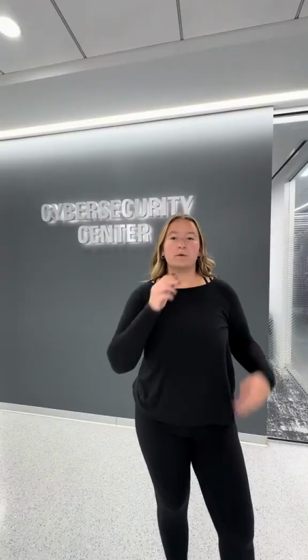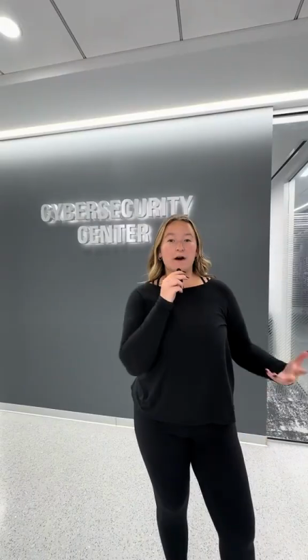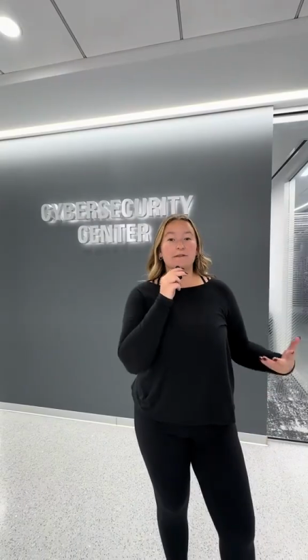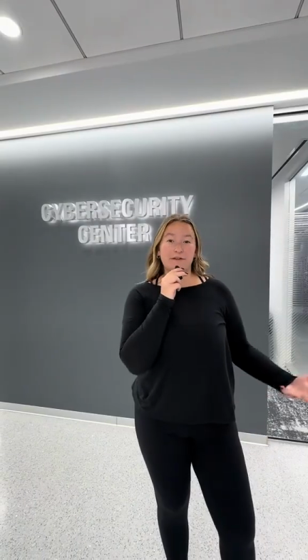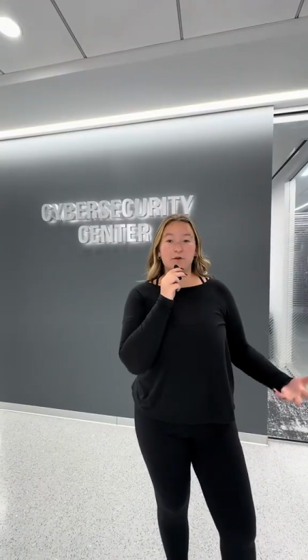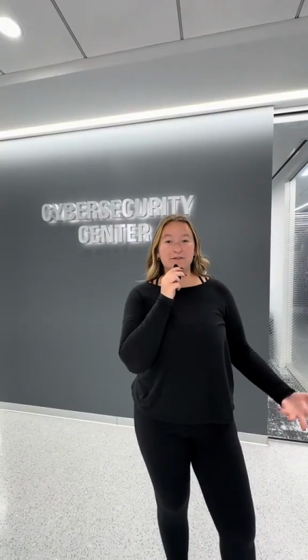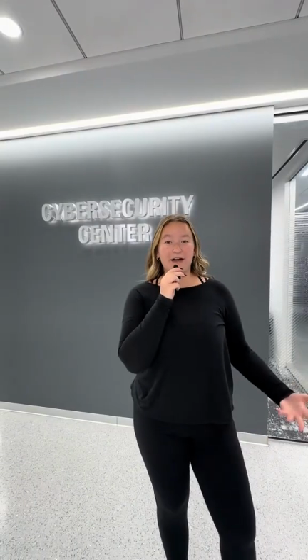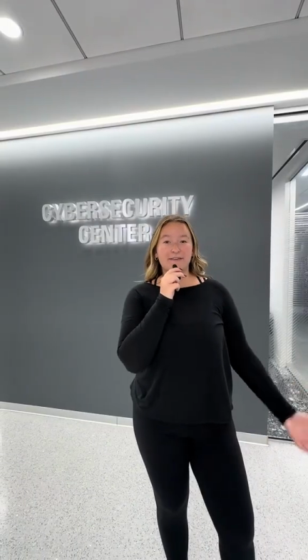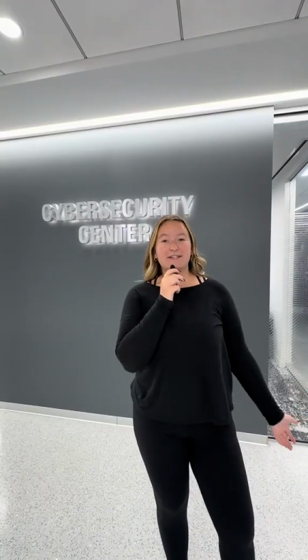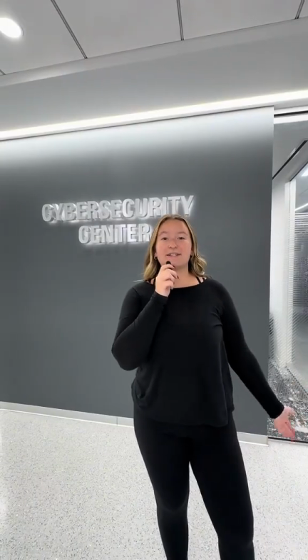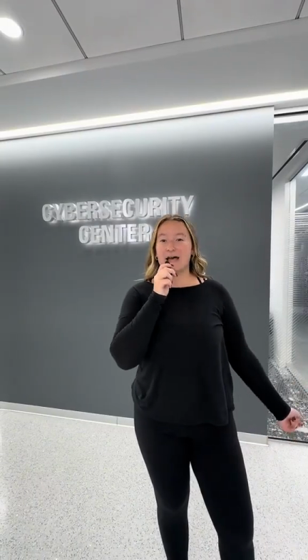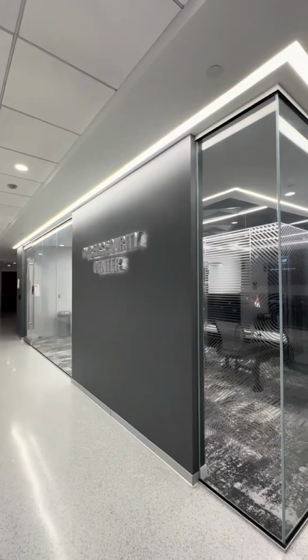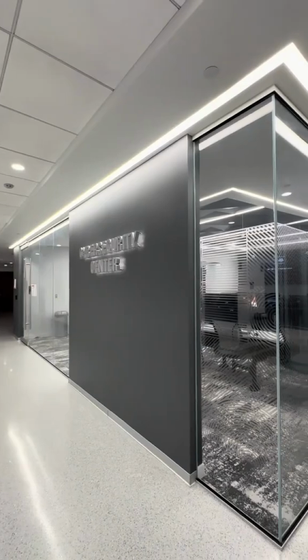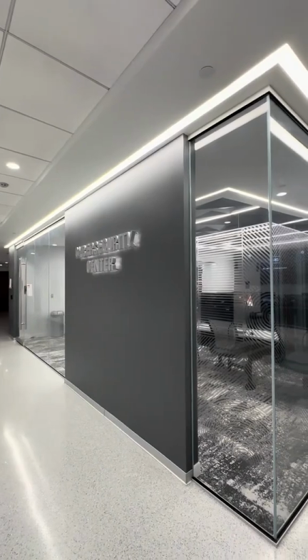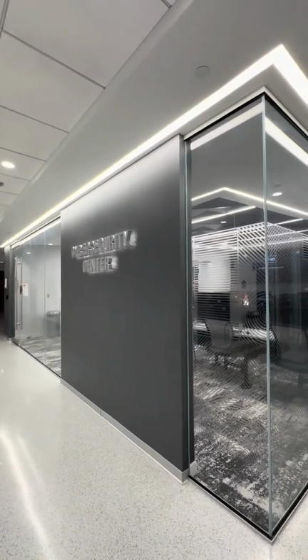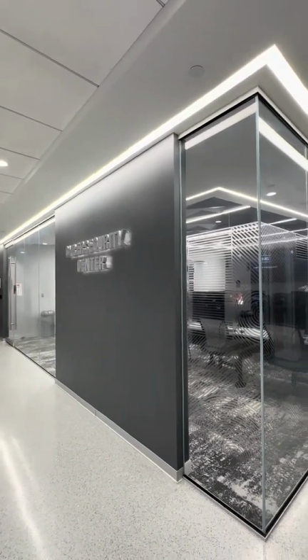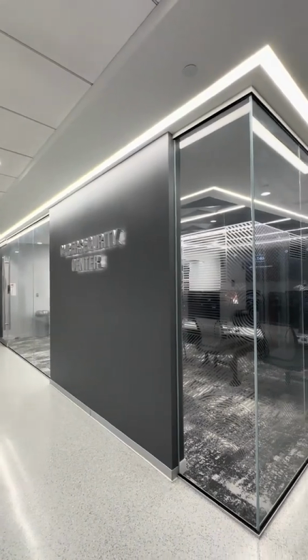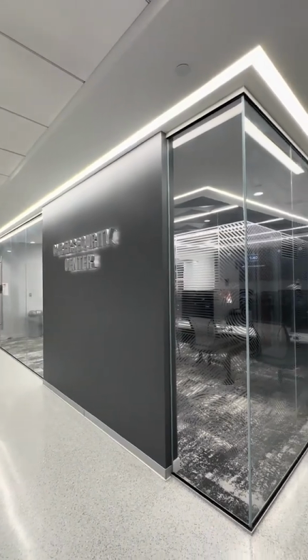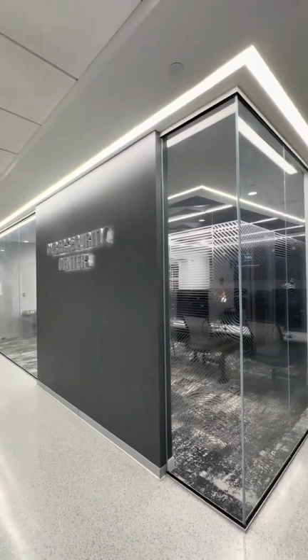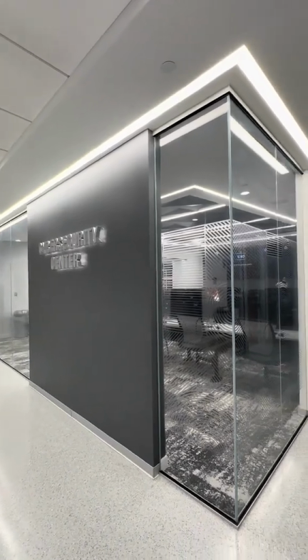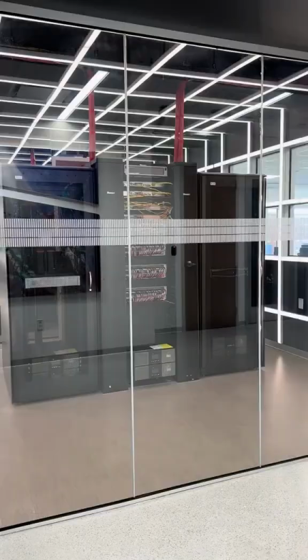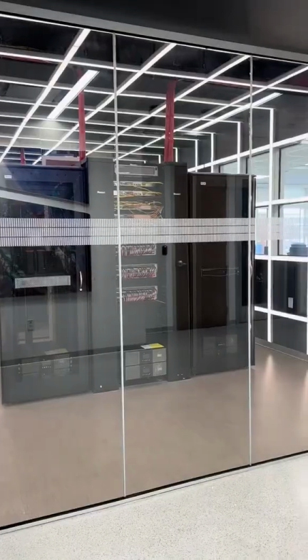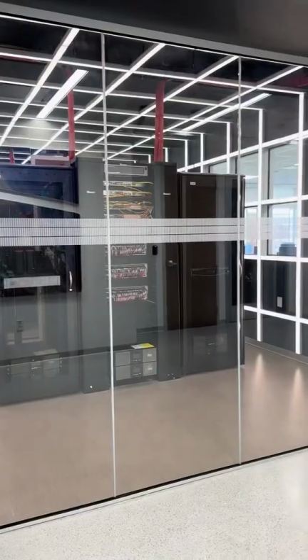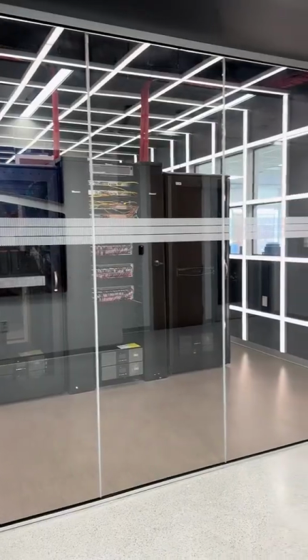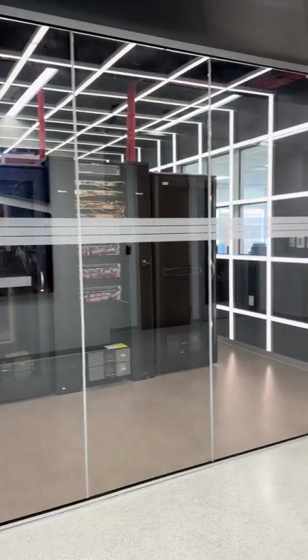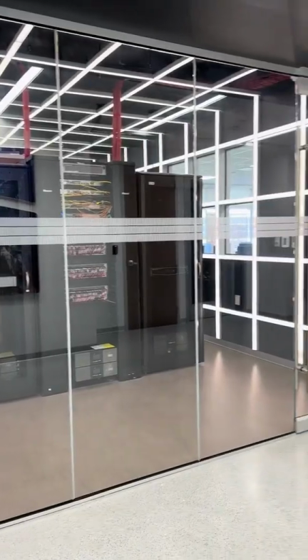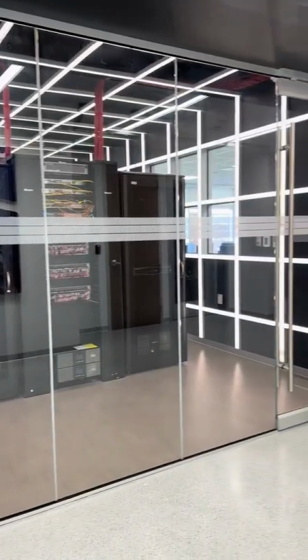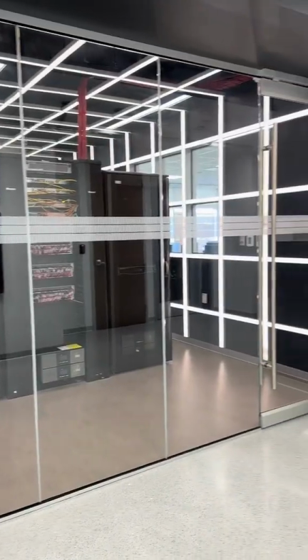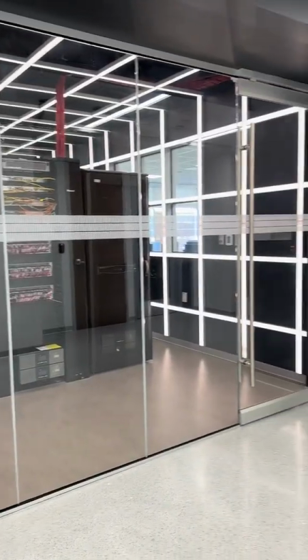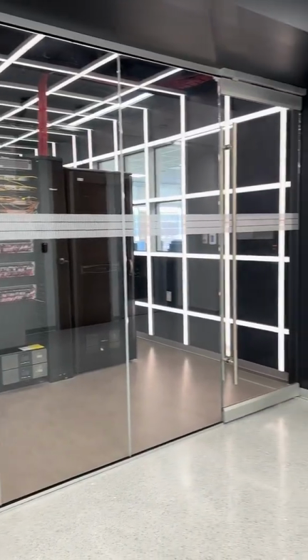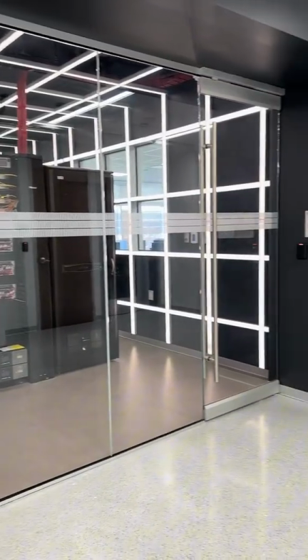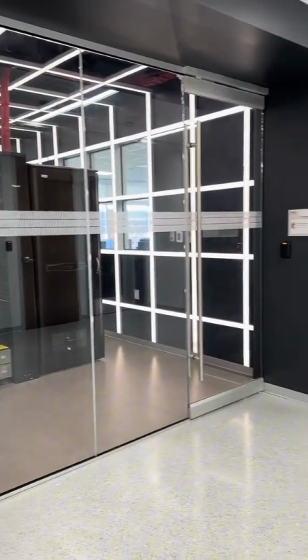We're now on the fifth floor of tech and this is the Cyber Security Center where a lot of Cyber Security major students will have a lot of their classes.